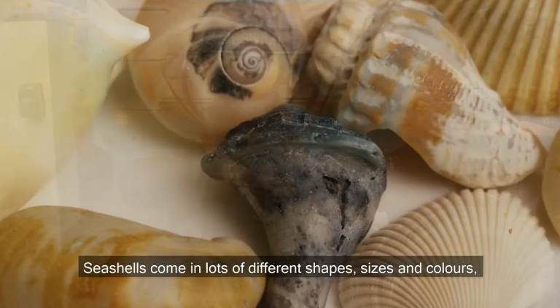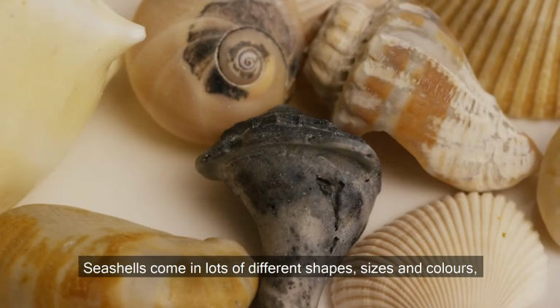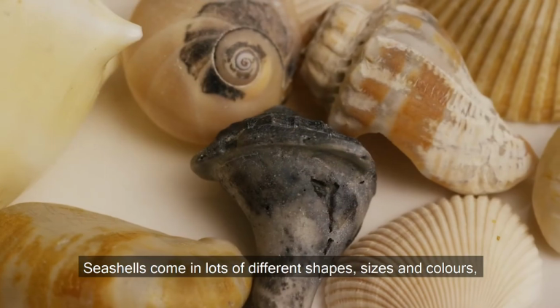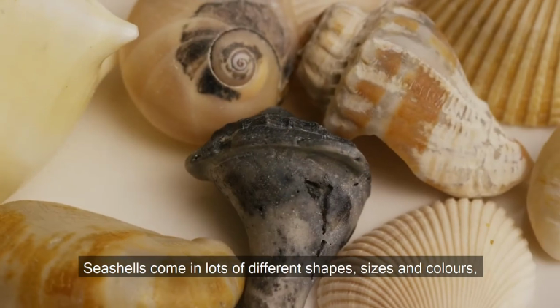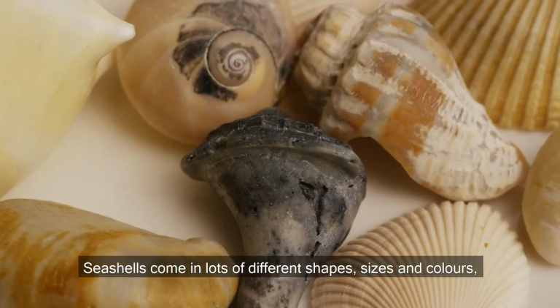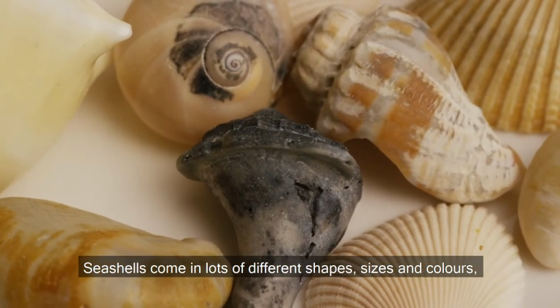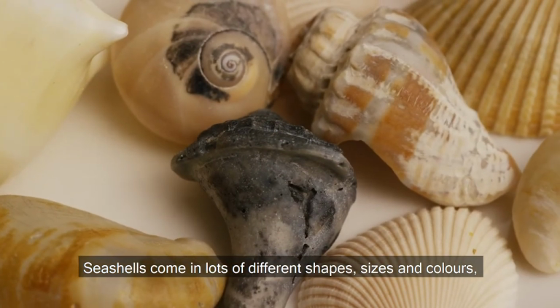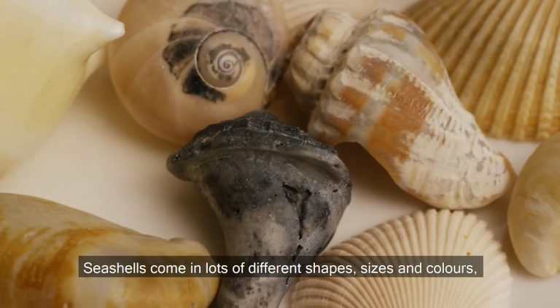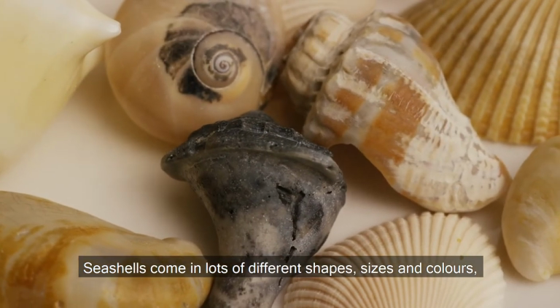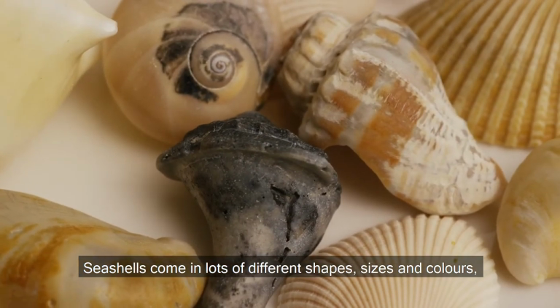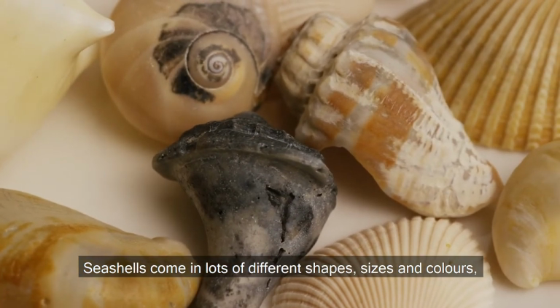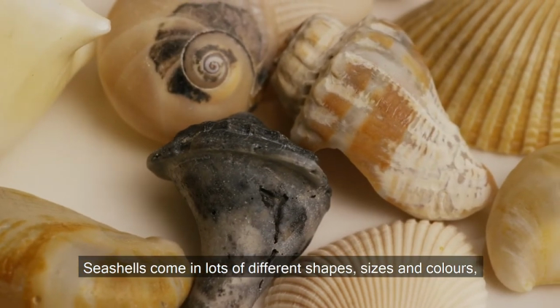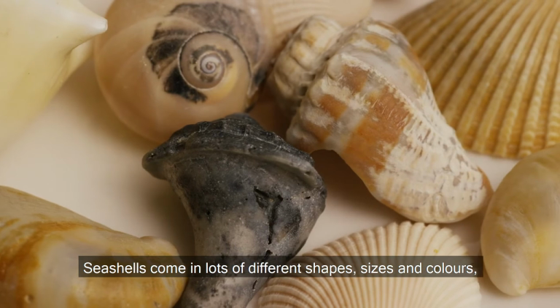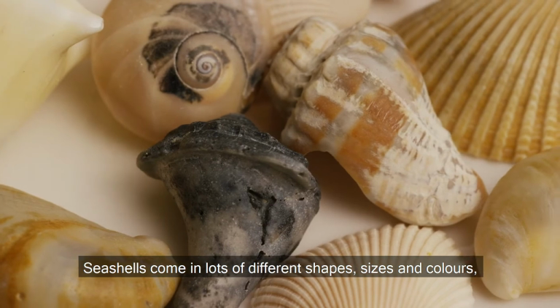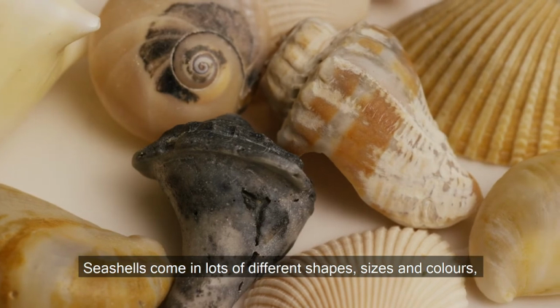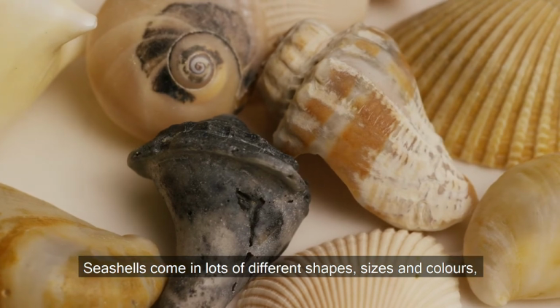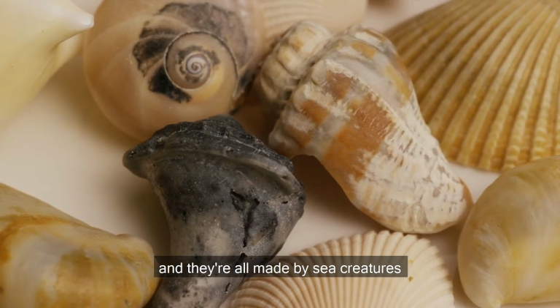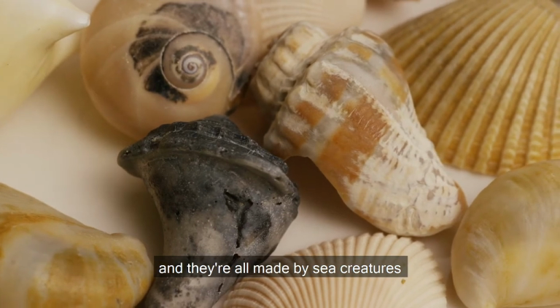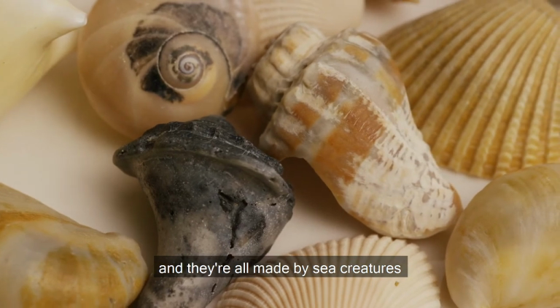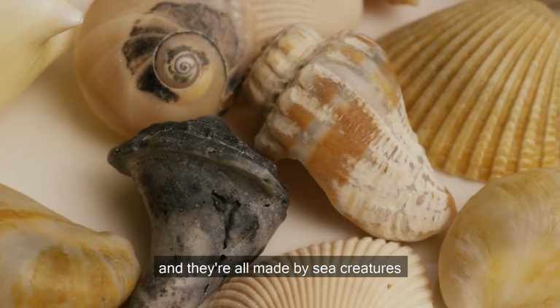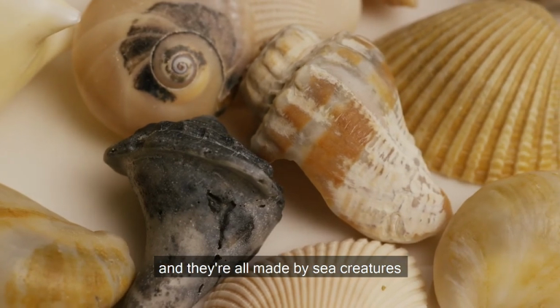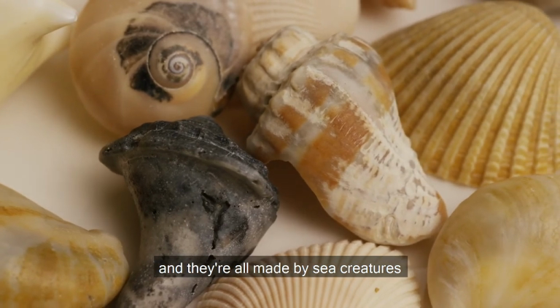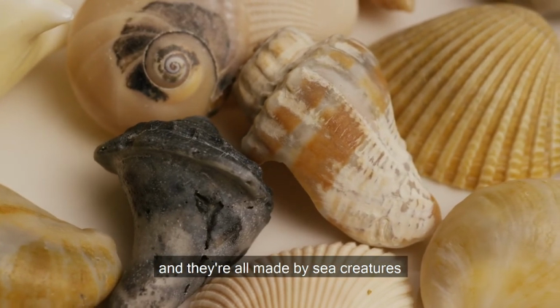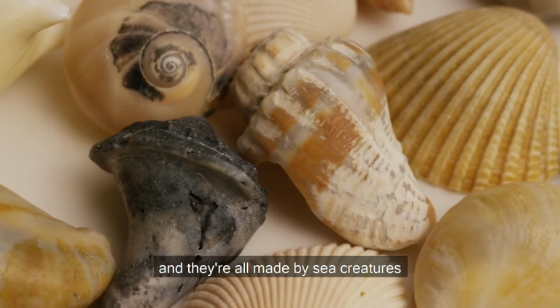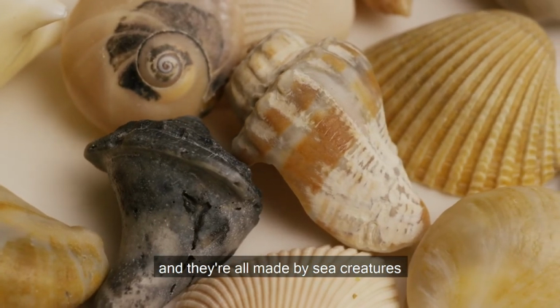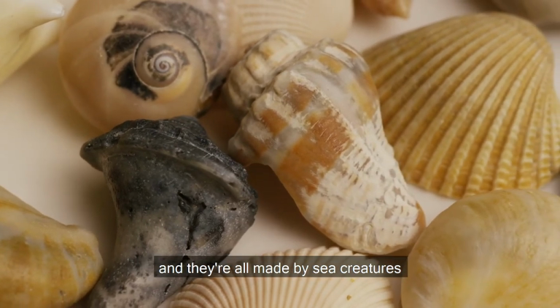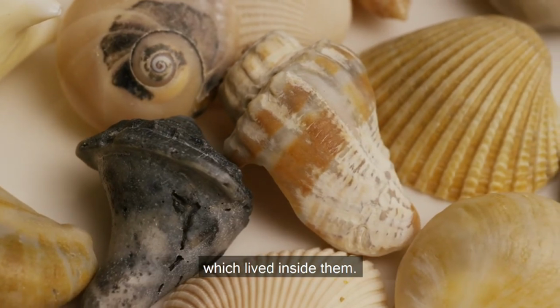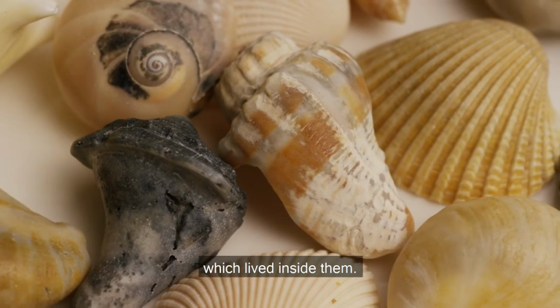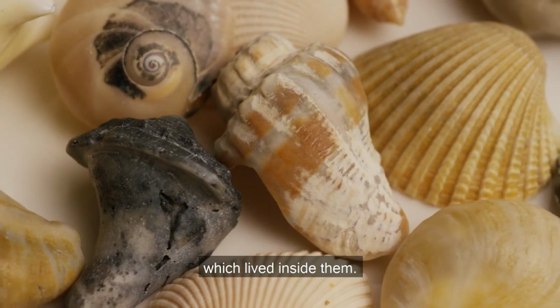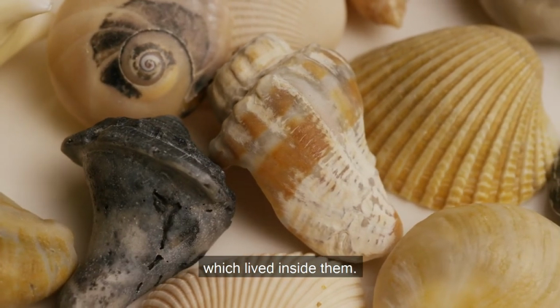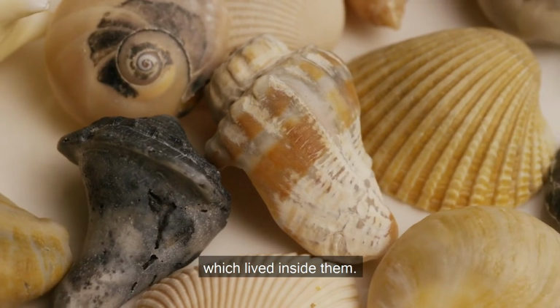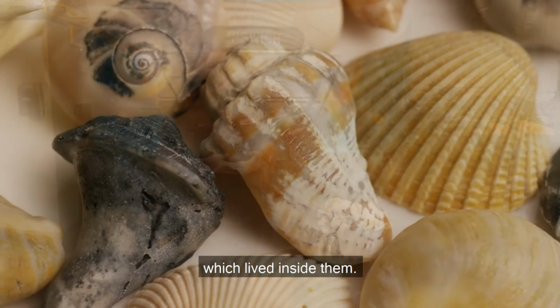Seashells come in lots of different shapes, sizes, and colors, and they're all made by sea creatures which lived inside them.